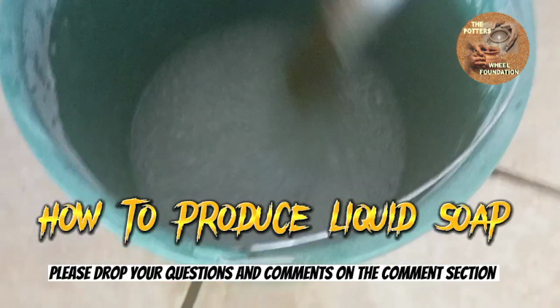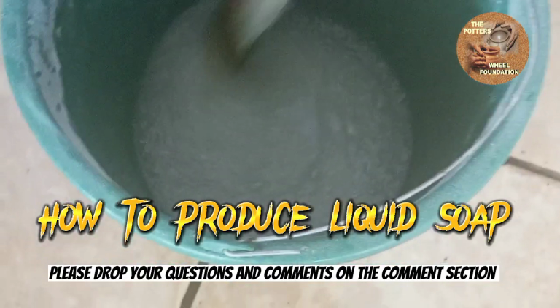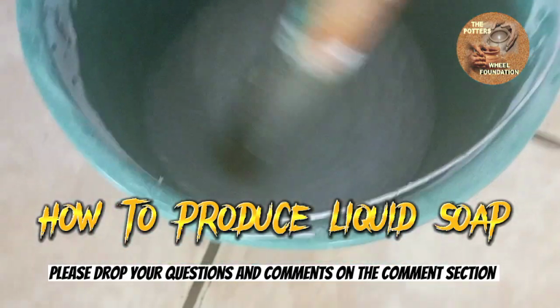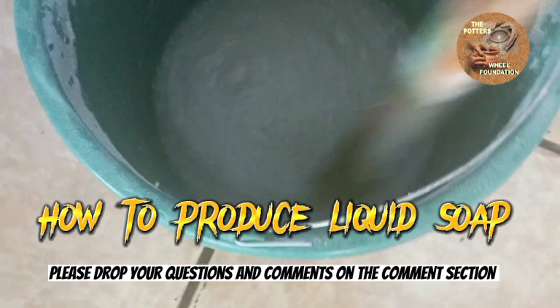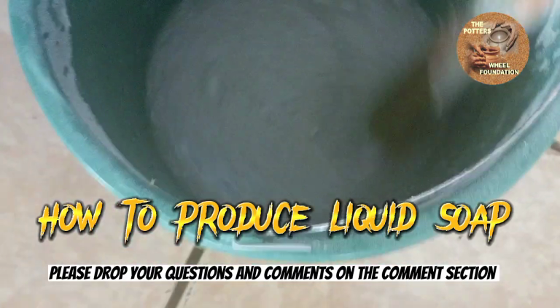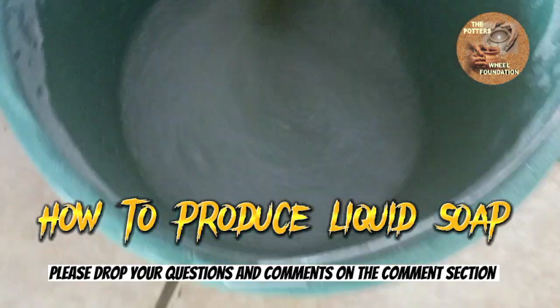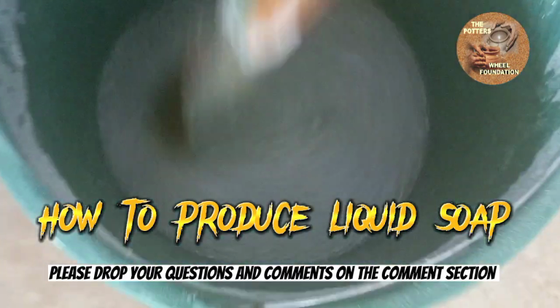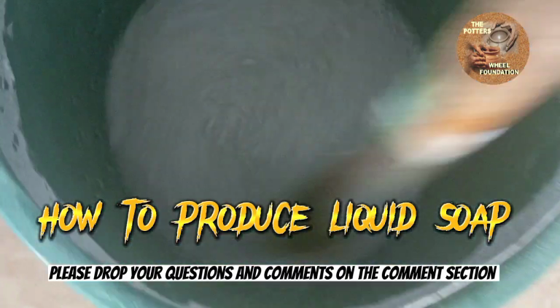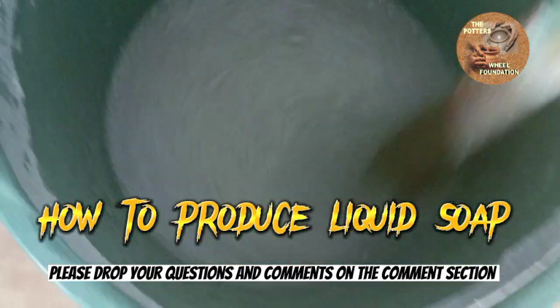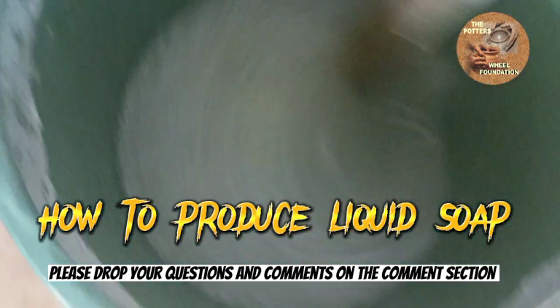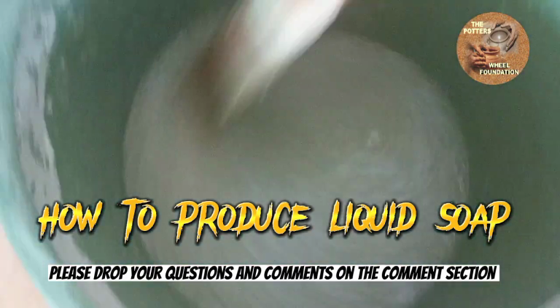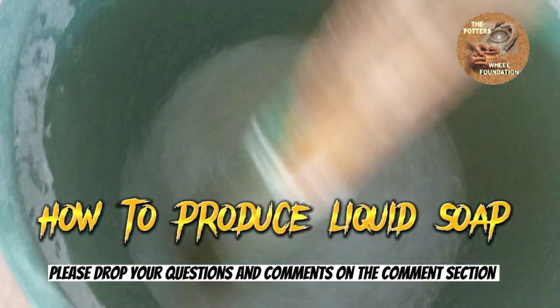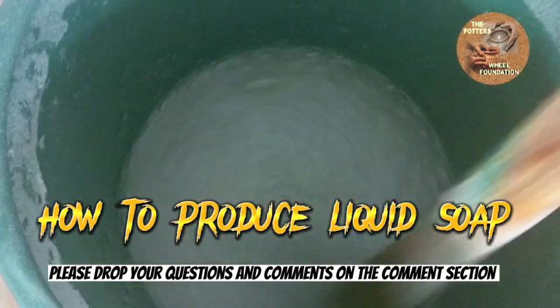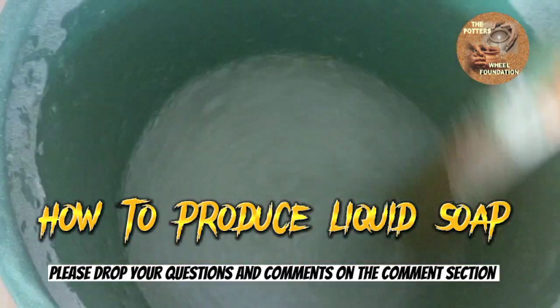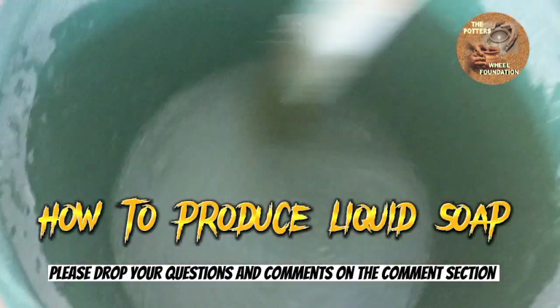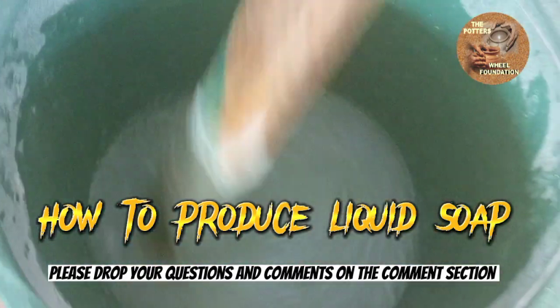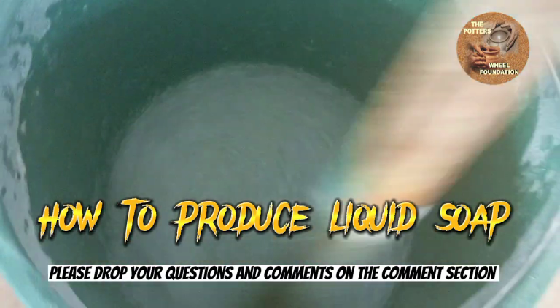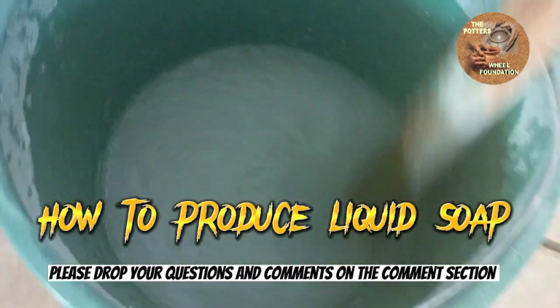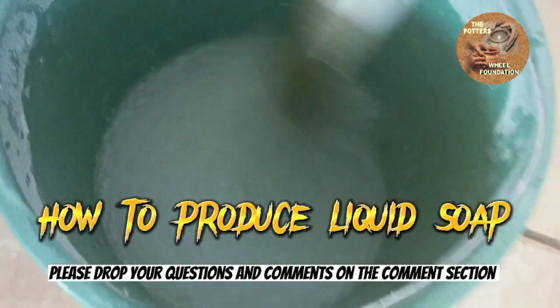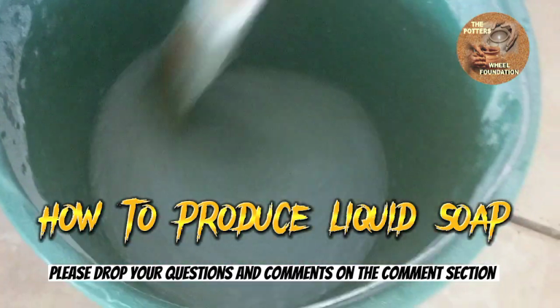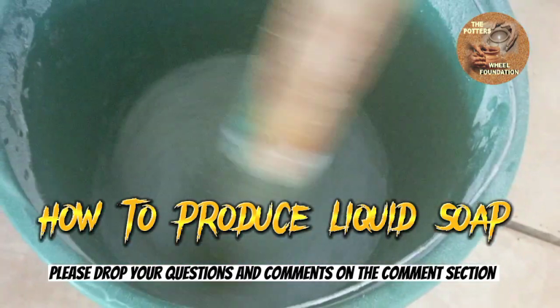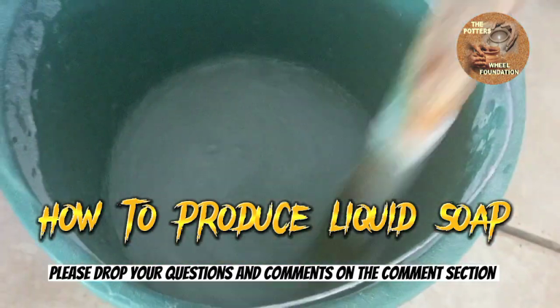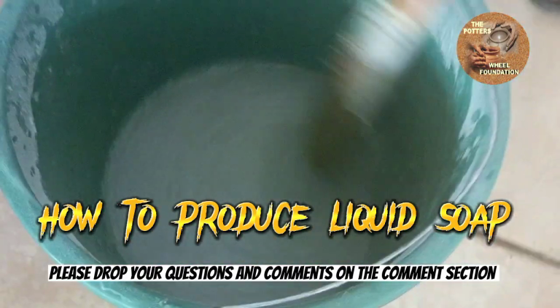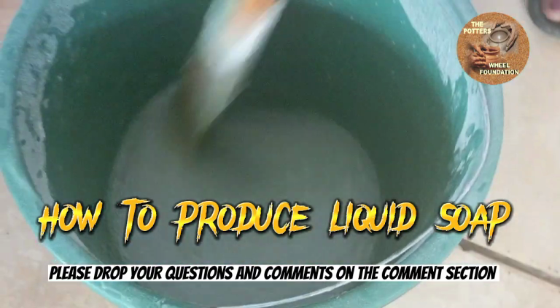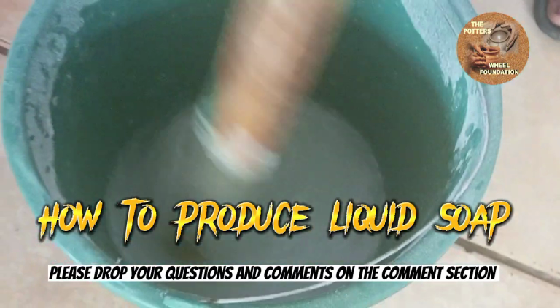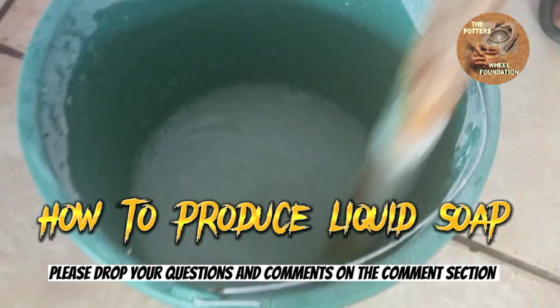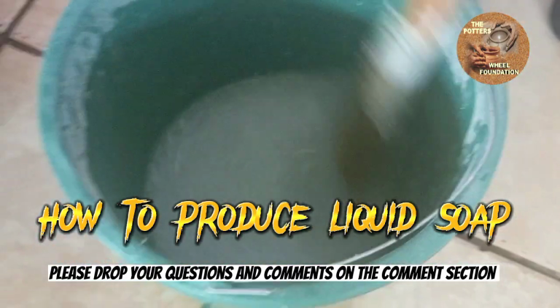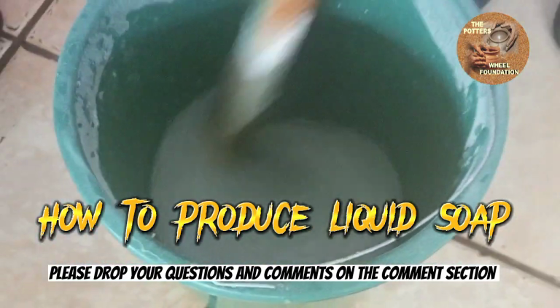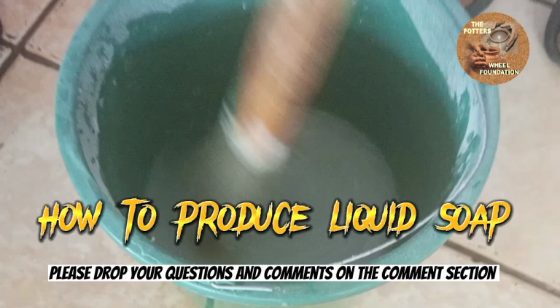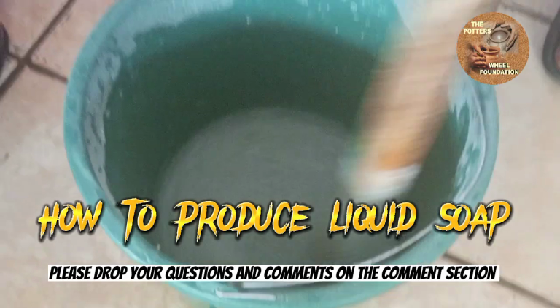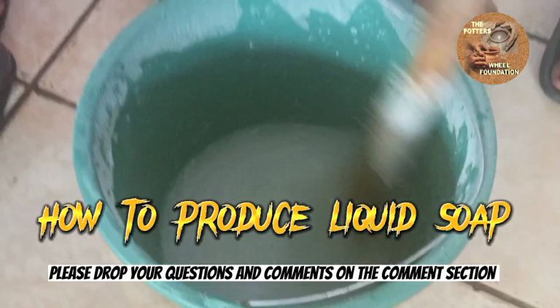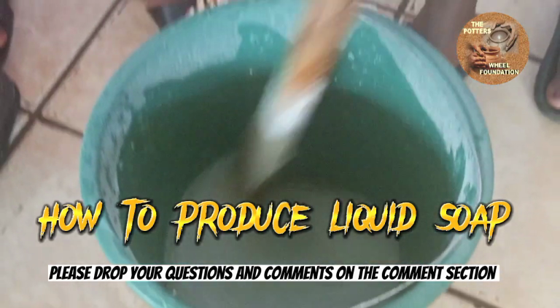As you can see, it's thickening, so it keeps turning.